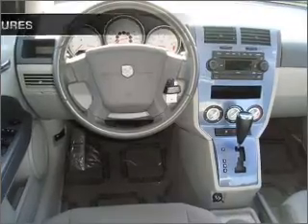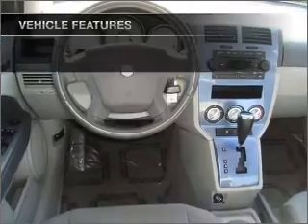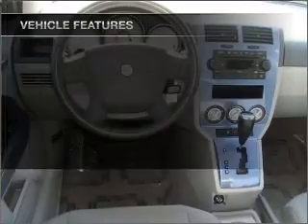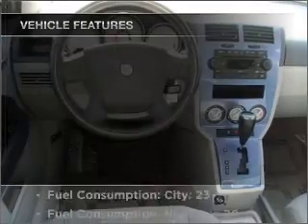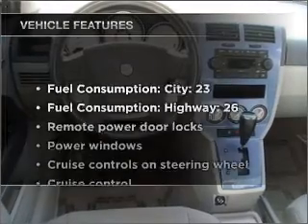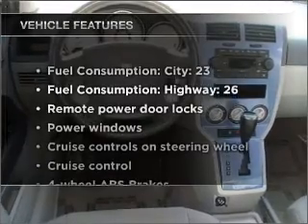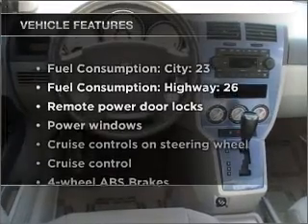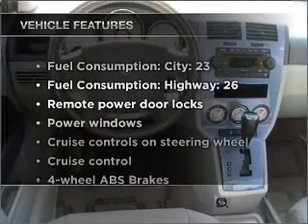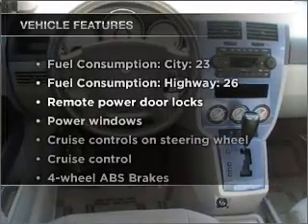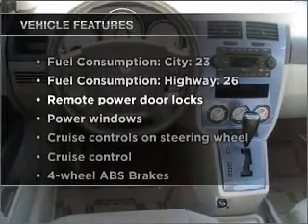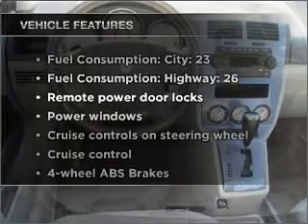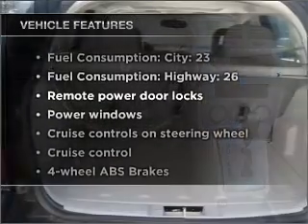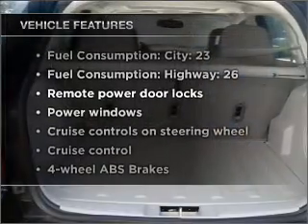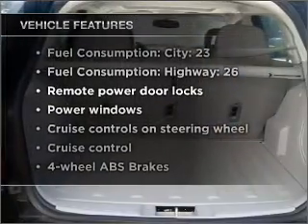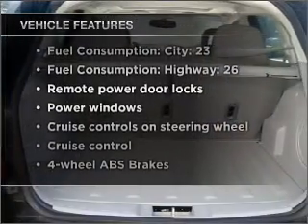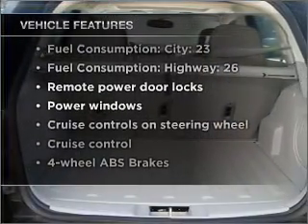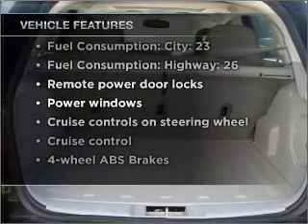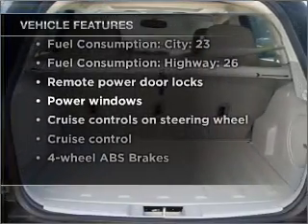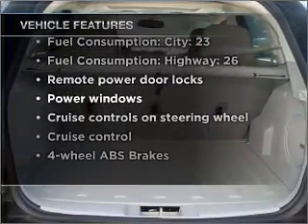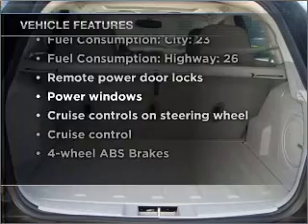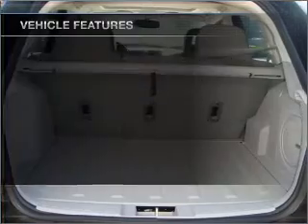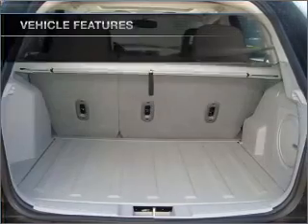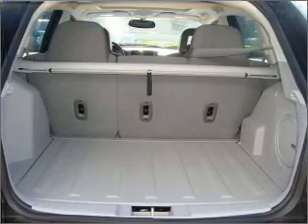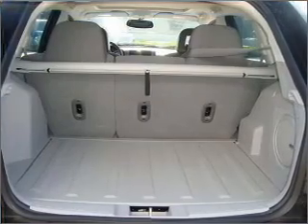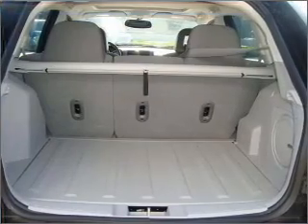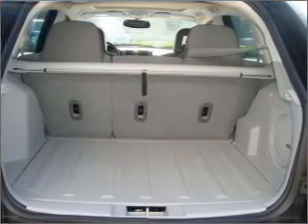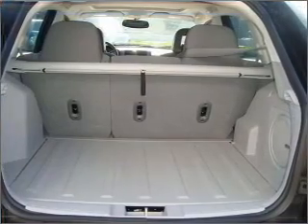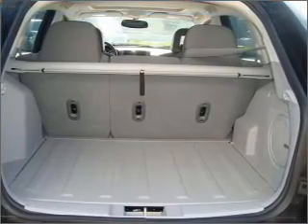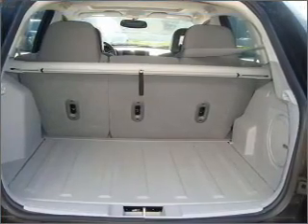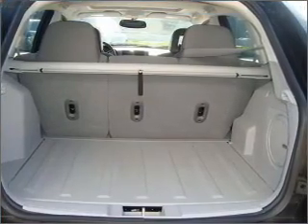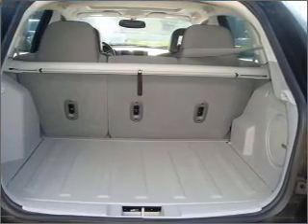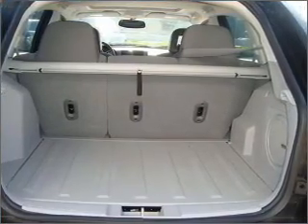Plus, enjoy these notable features that are included in this ride: air conditioning, power door locks, power windows, and power steering.